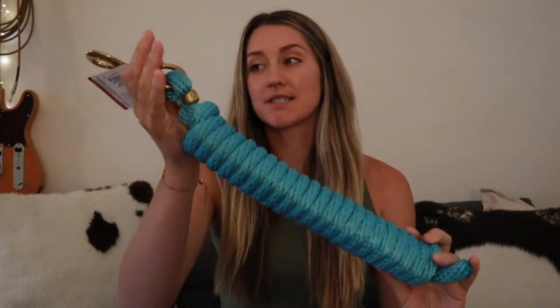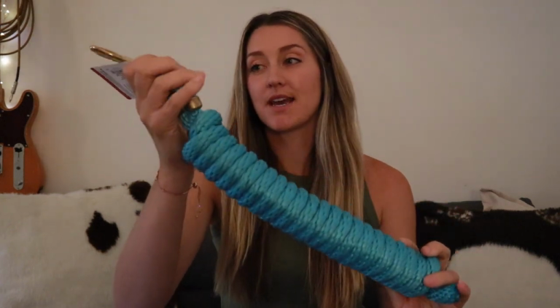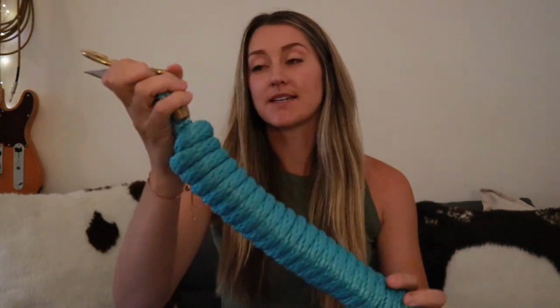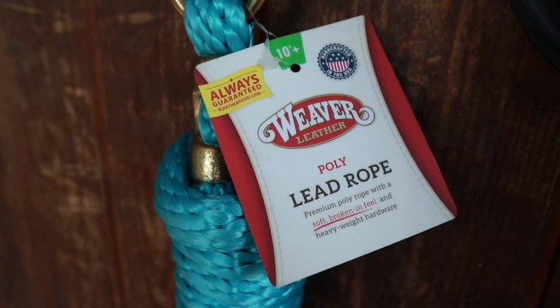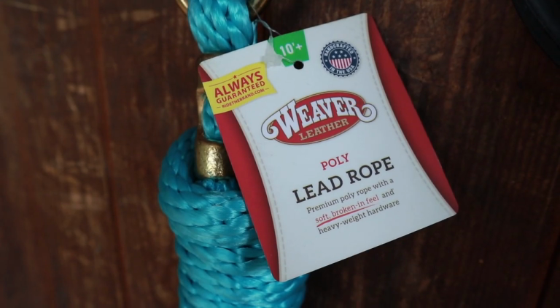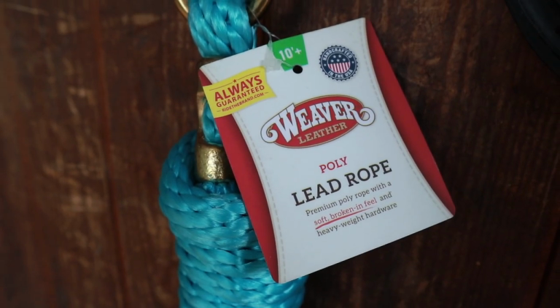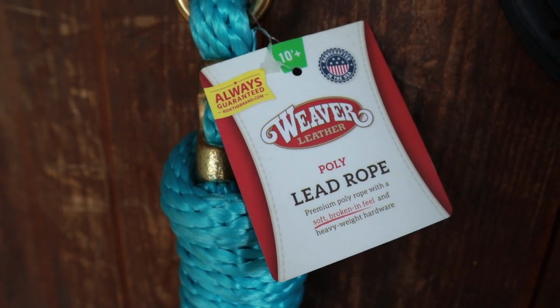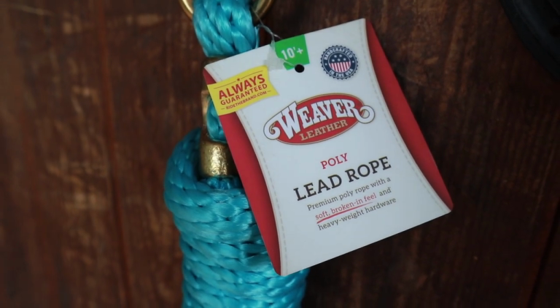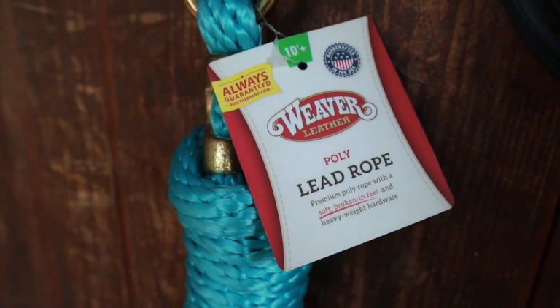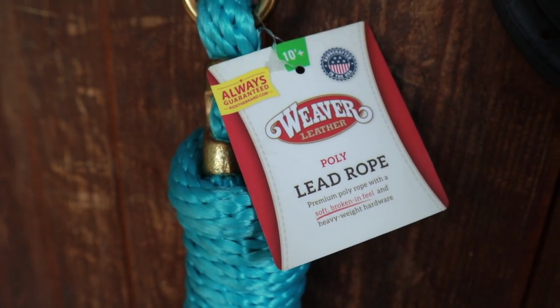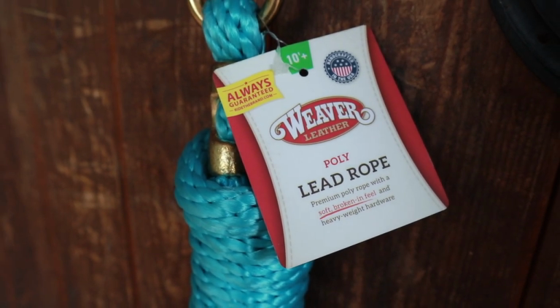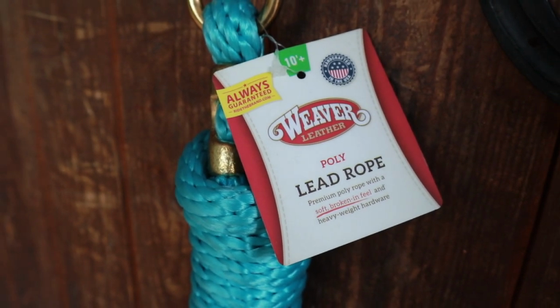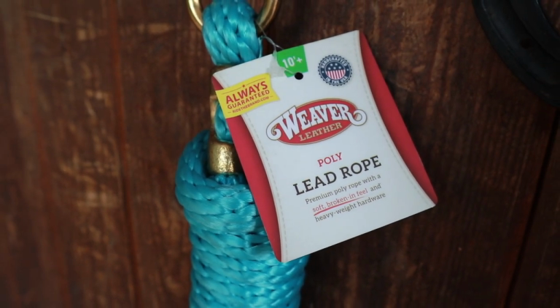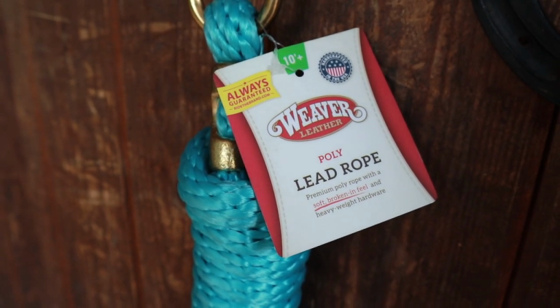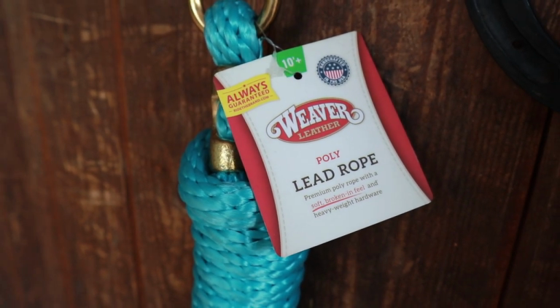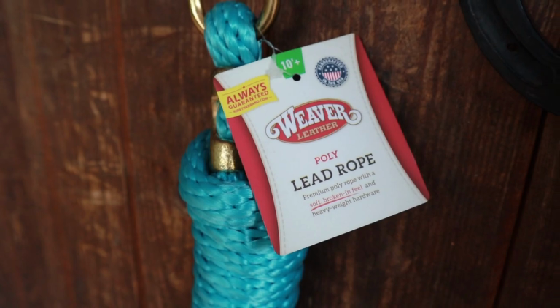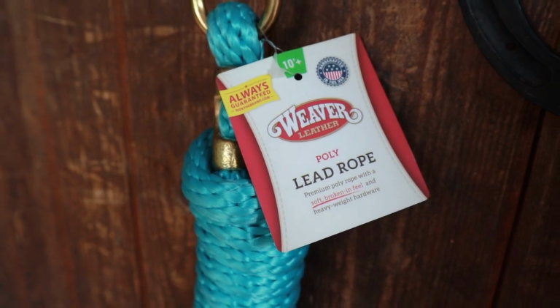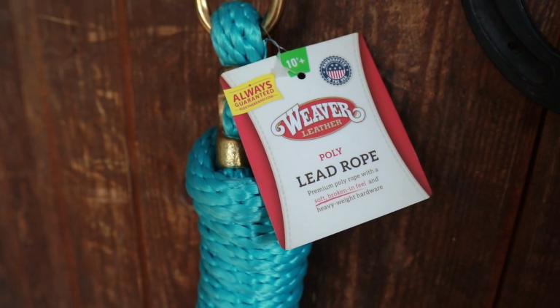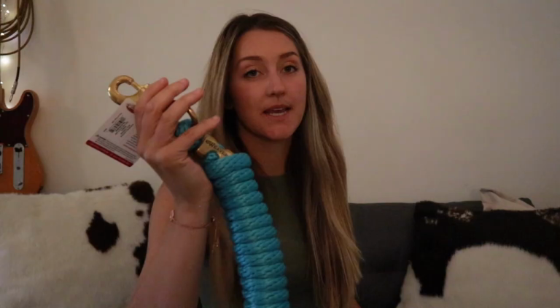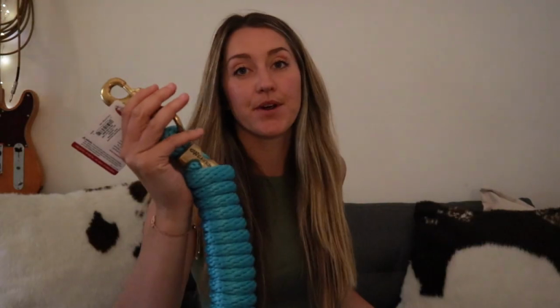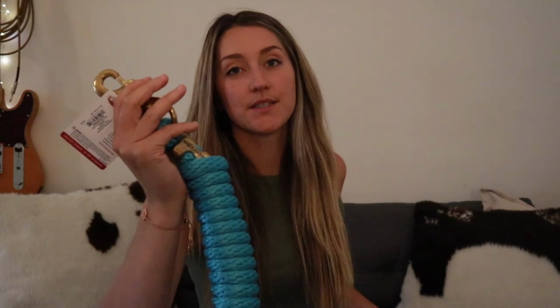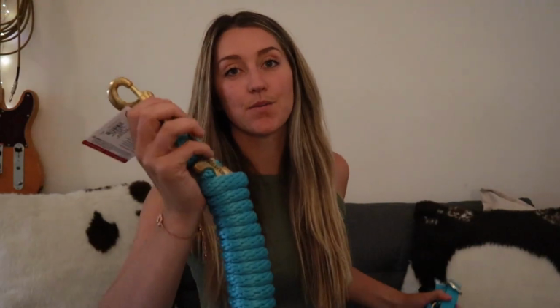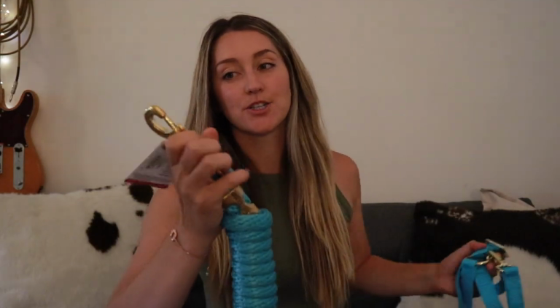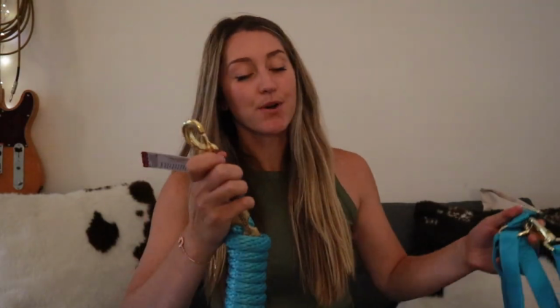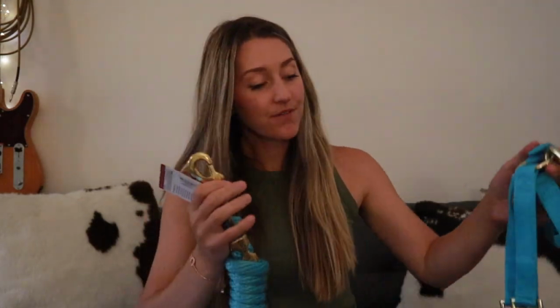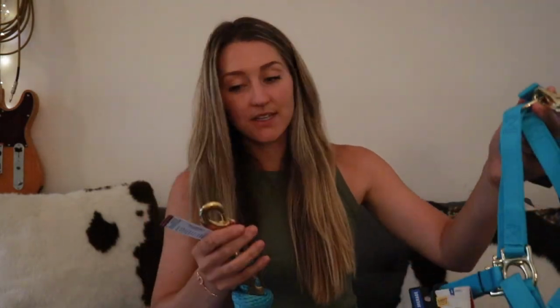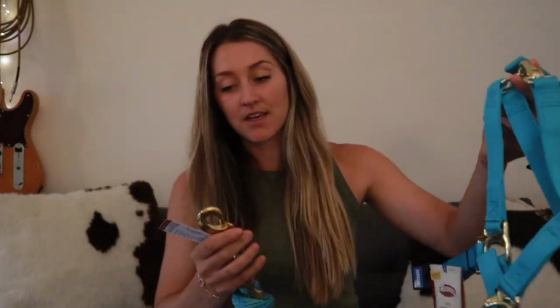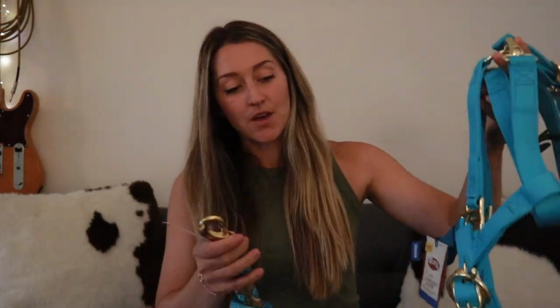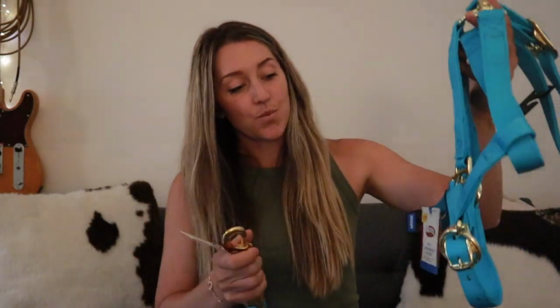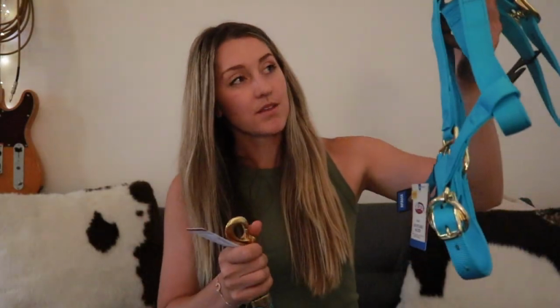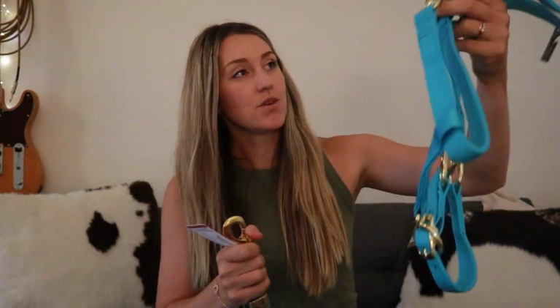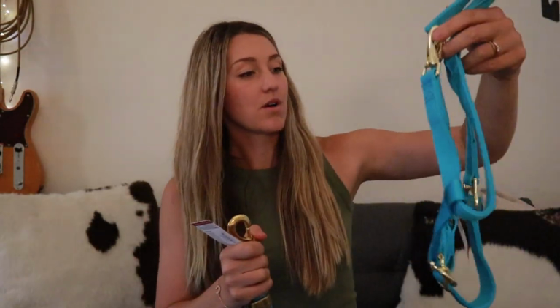Then of course you also get the matching turquoise lead rope. This is a 10-foot lead rope and it matches perfectly — it's the same brand, so it matches perfectly with your halter.